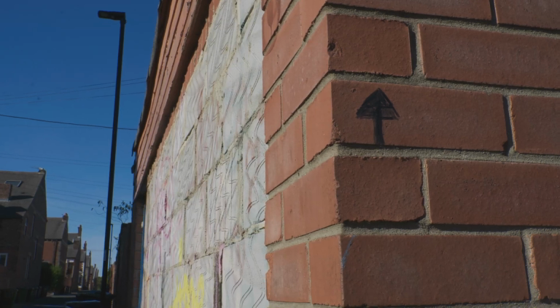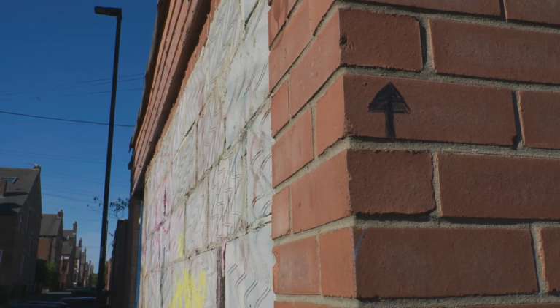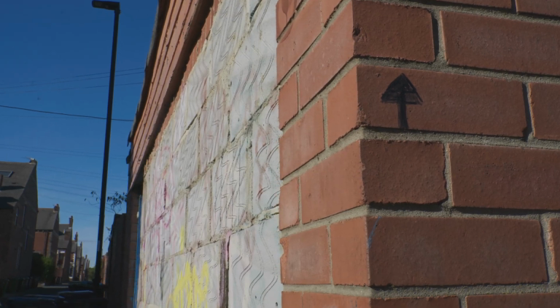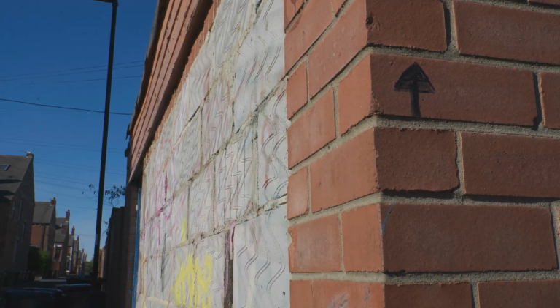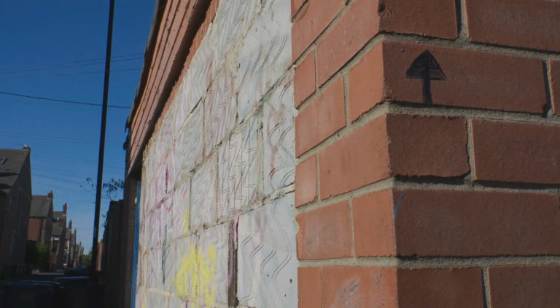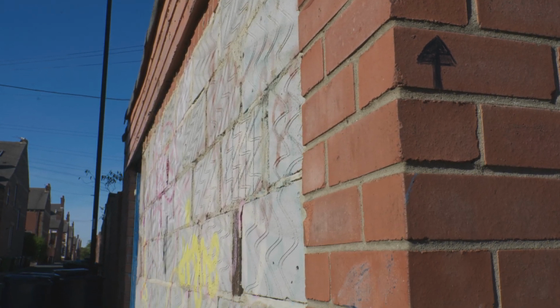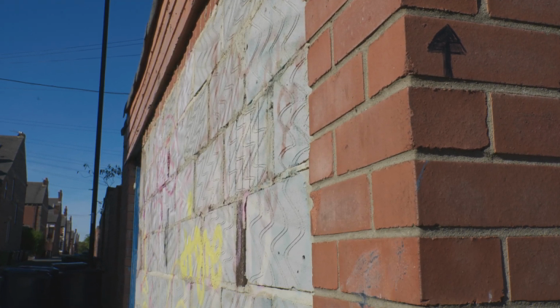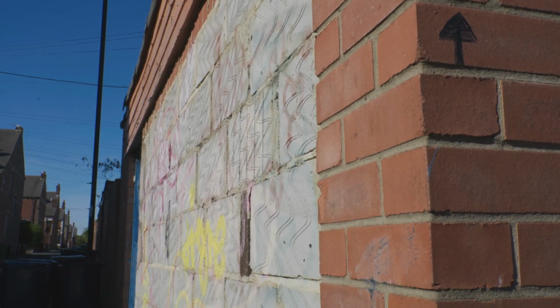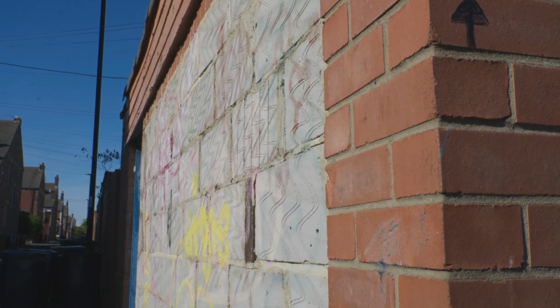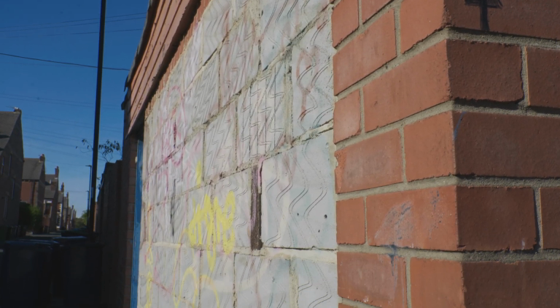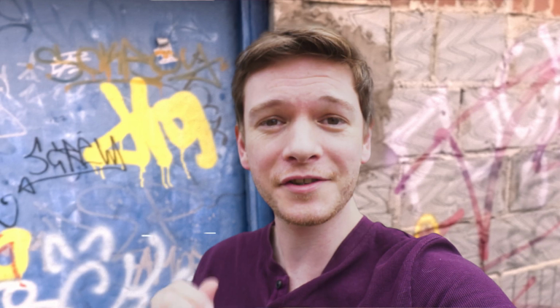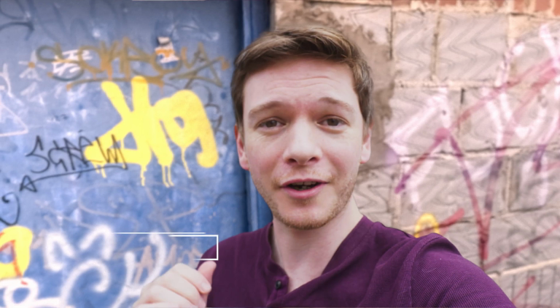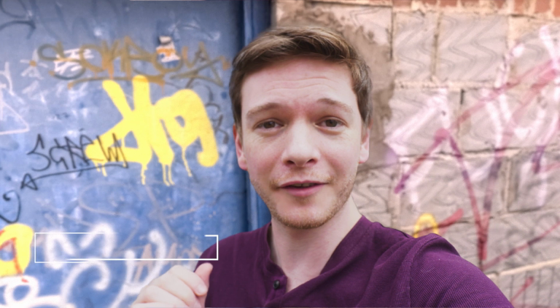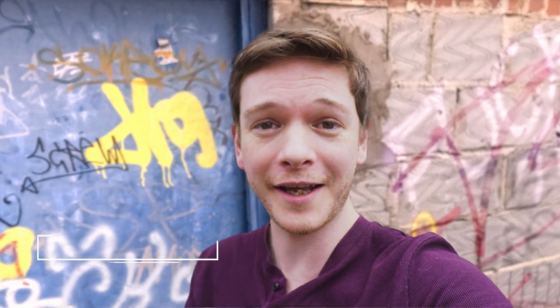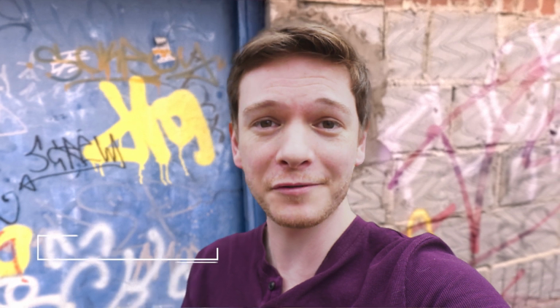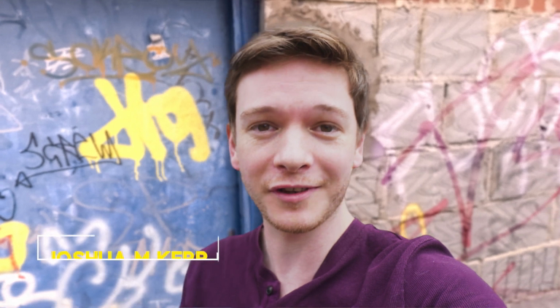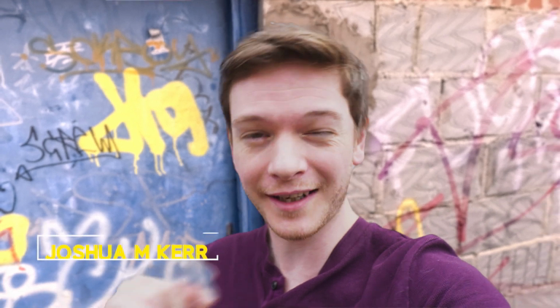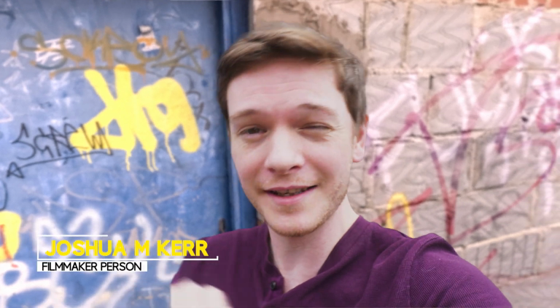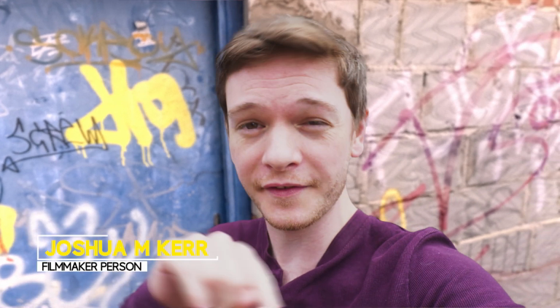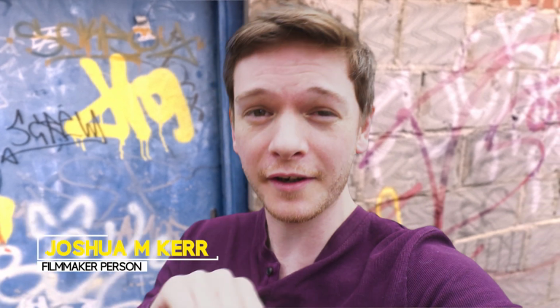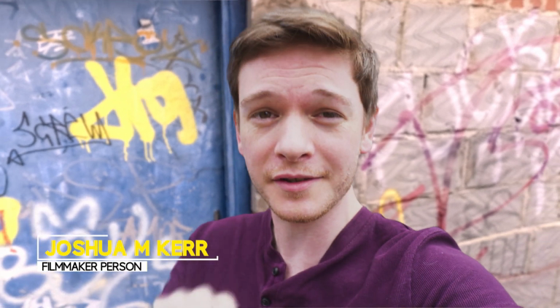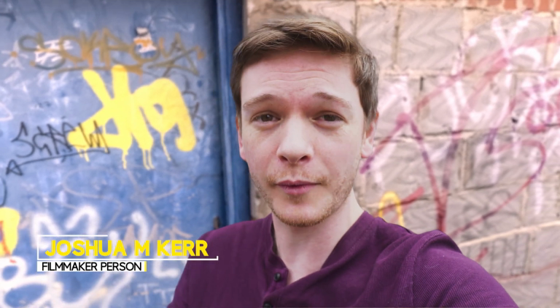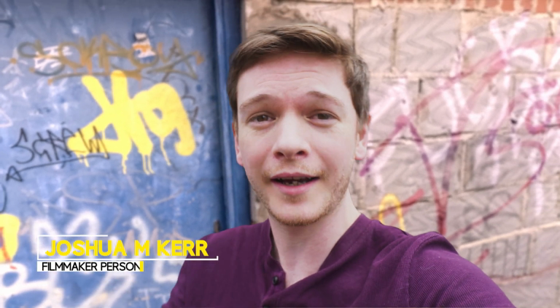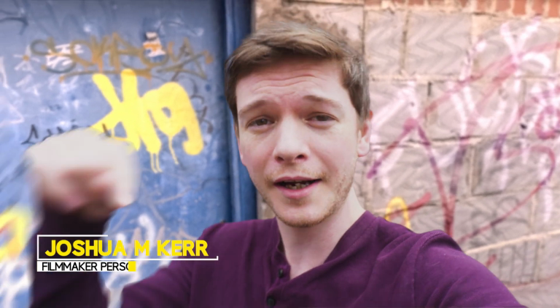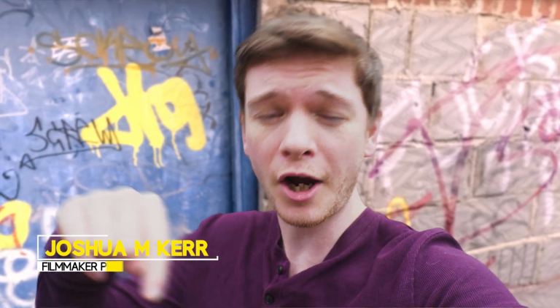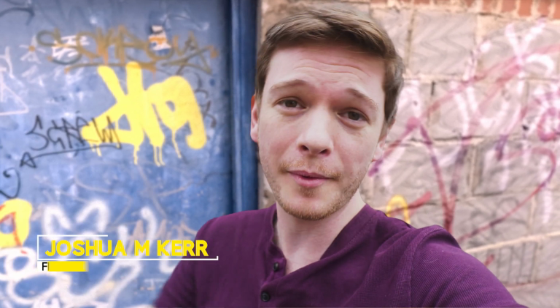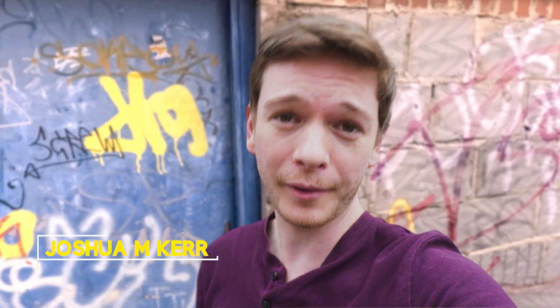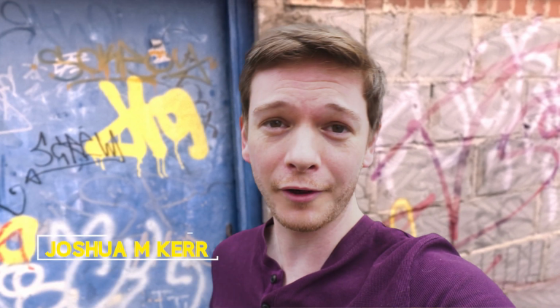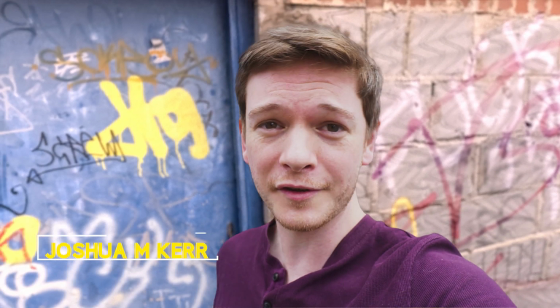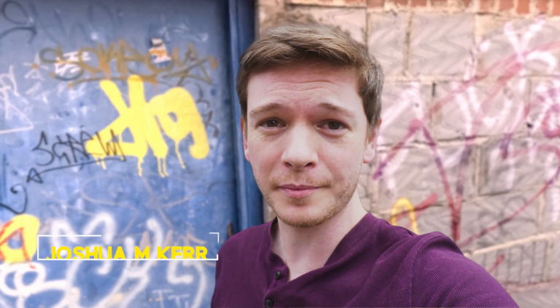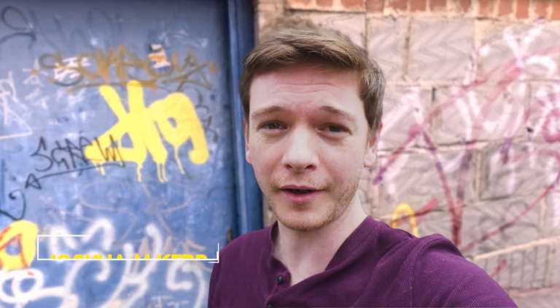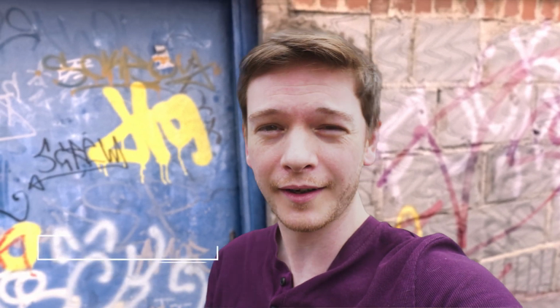Just for fun, I have hidden a shot of the end result in this video somewhere. Comment below if you spot it.